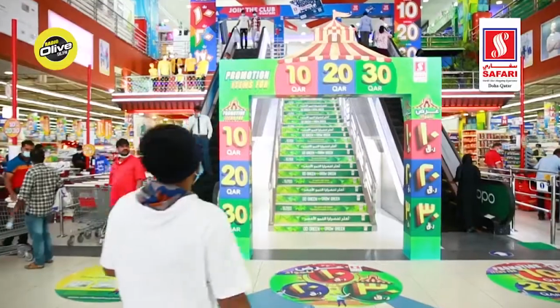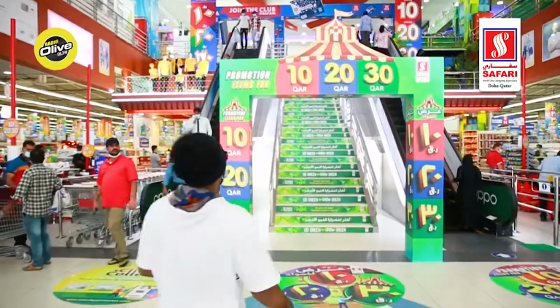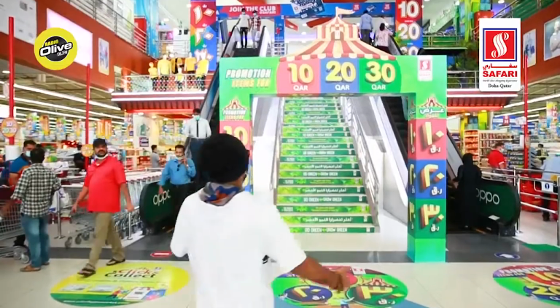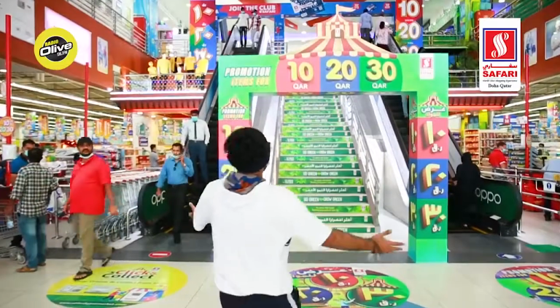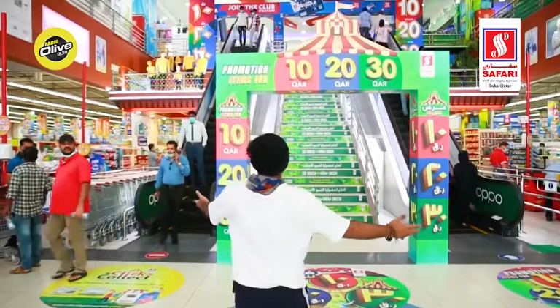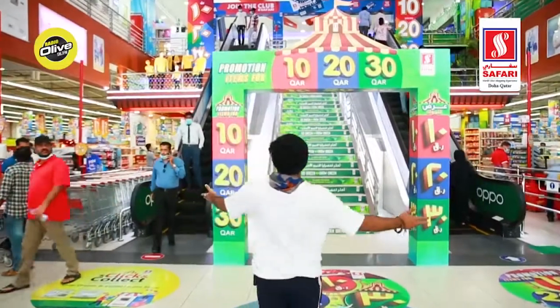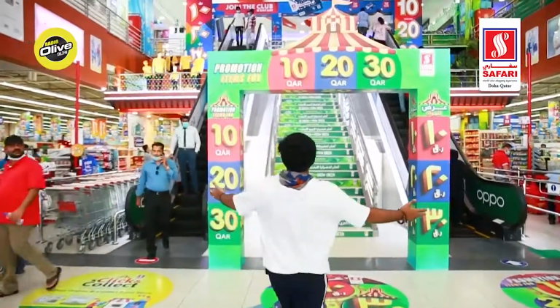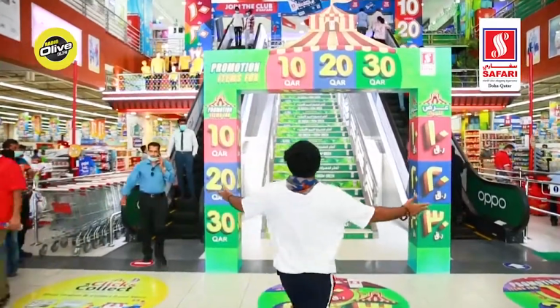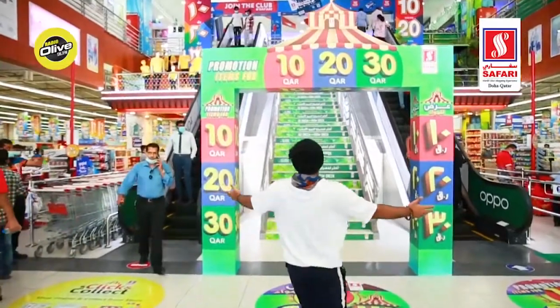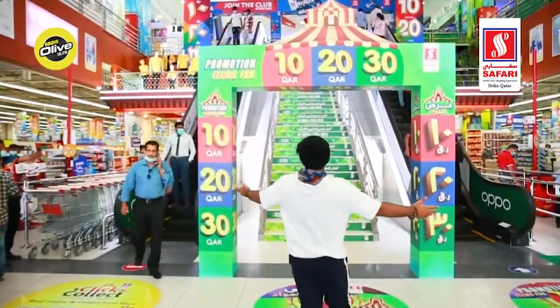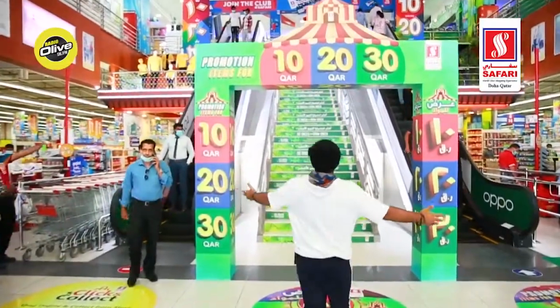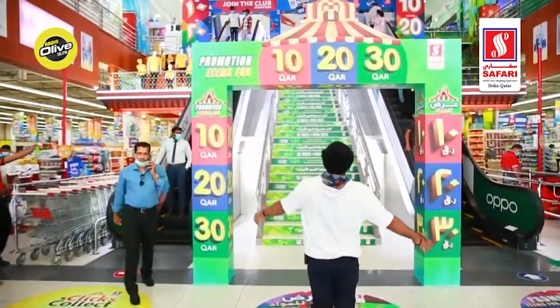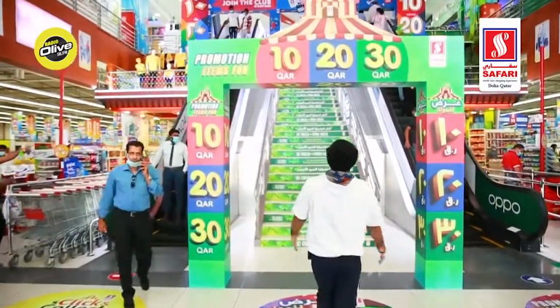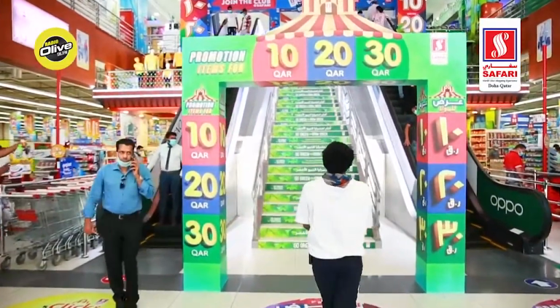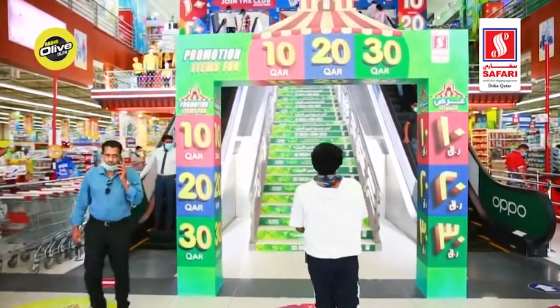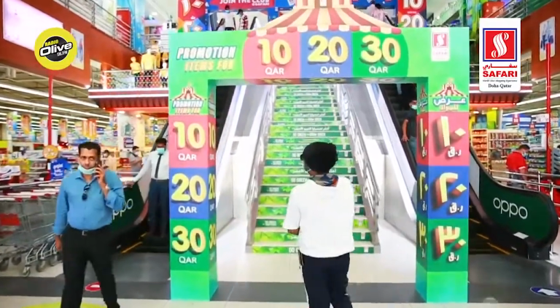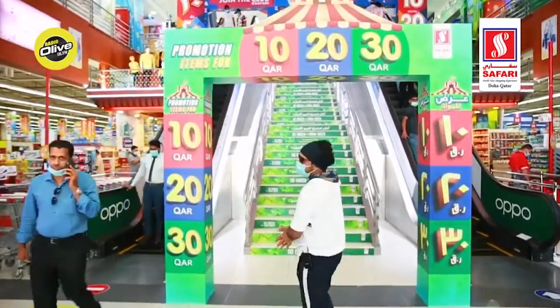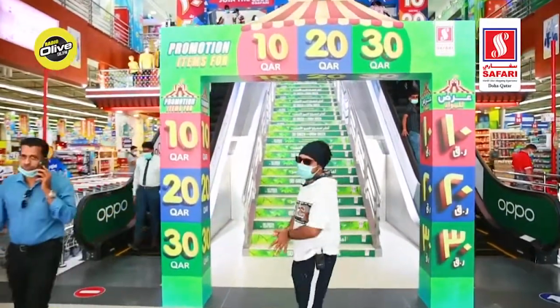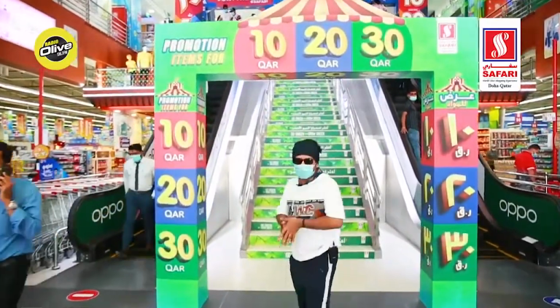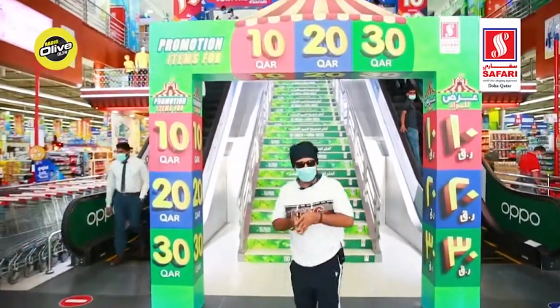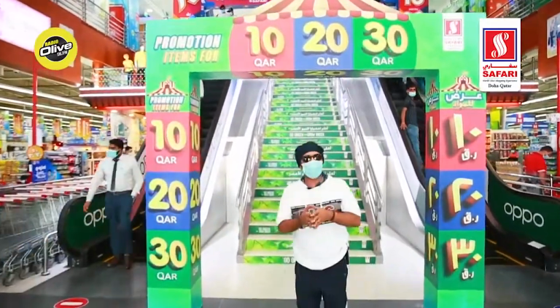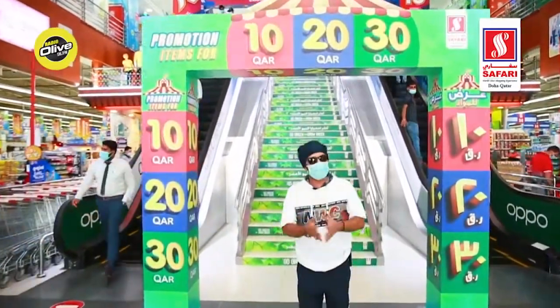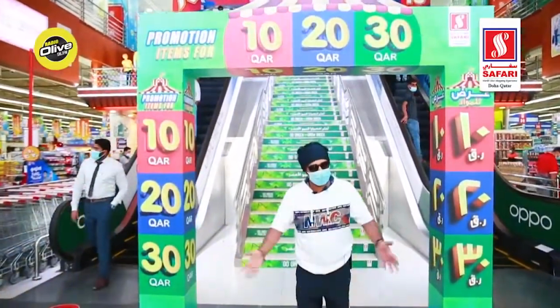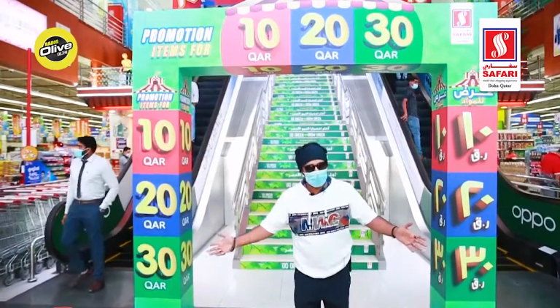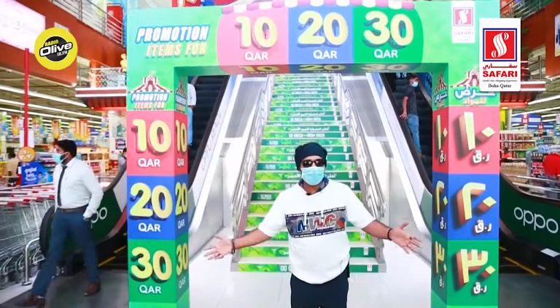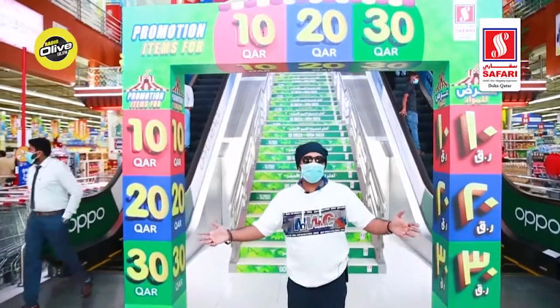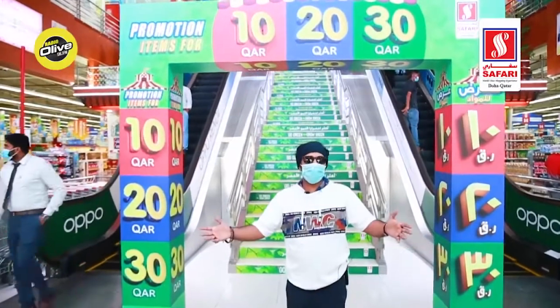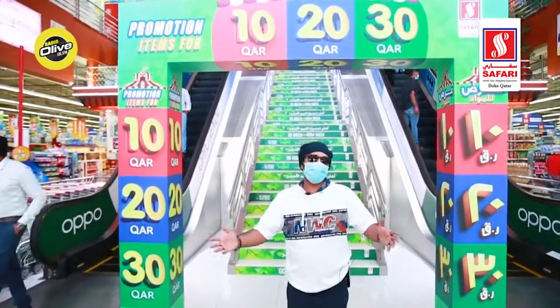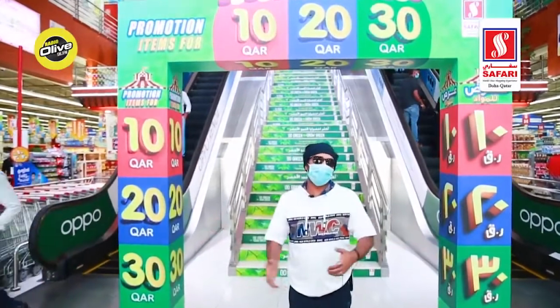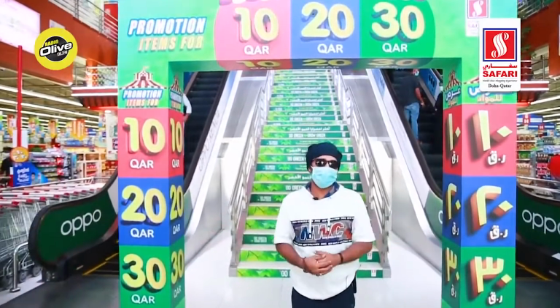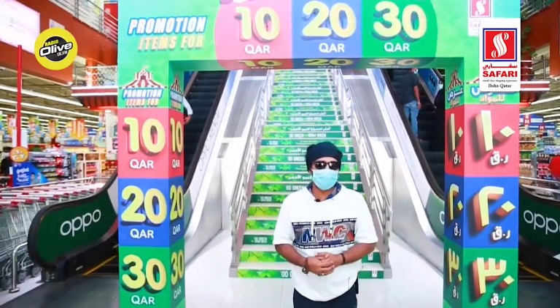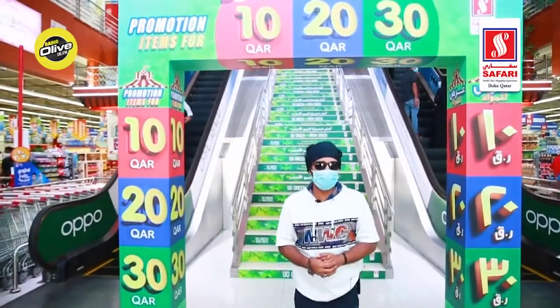Welcome, this is what we are waiting for — the 10, 20, 30 promotion is here! Welcome to another chapter of Safari Mall.